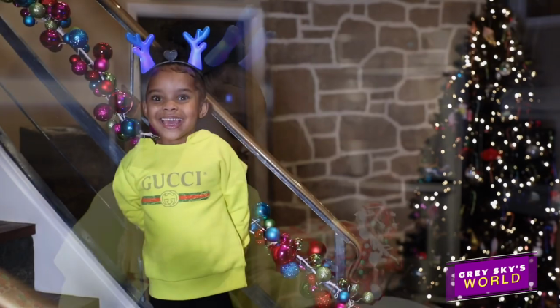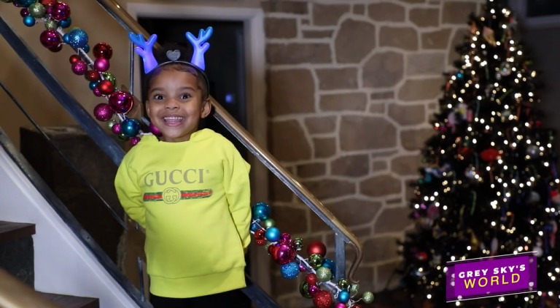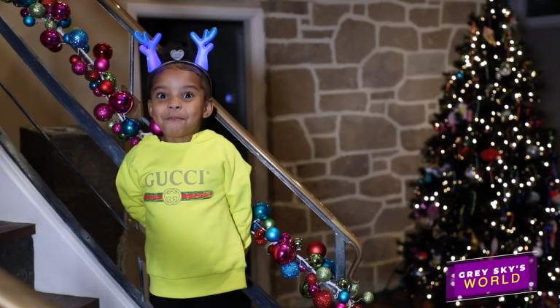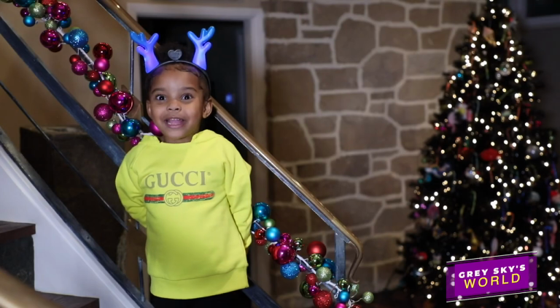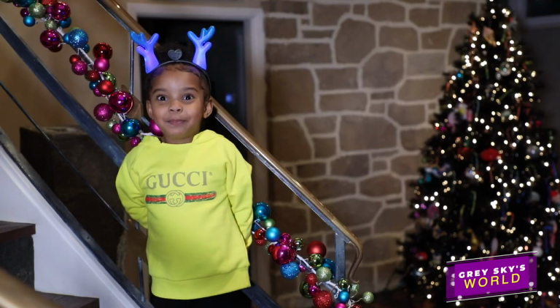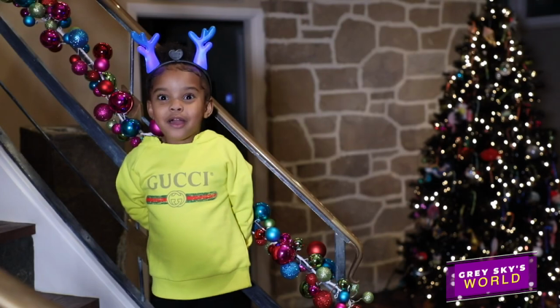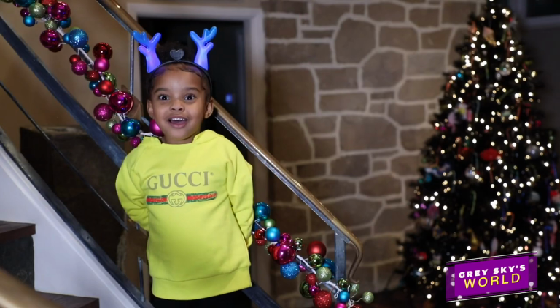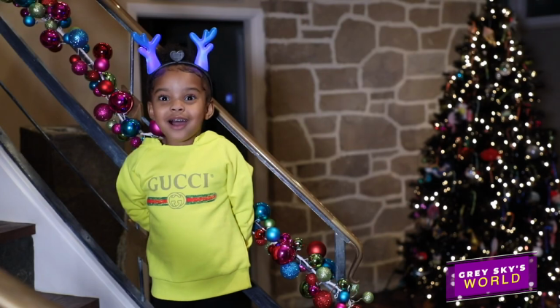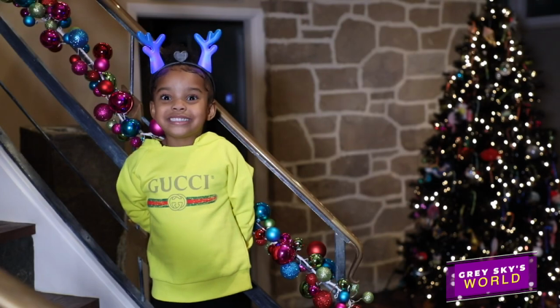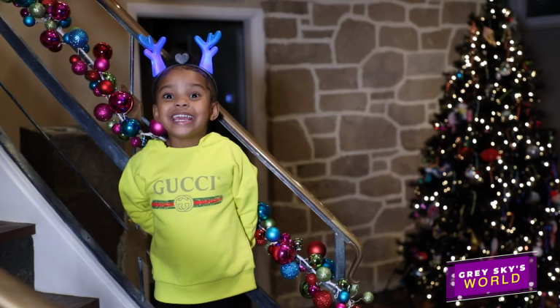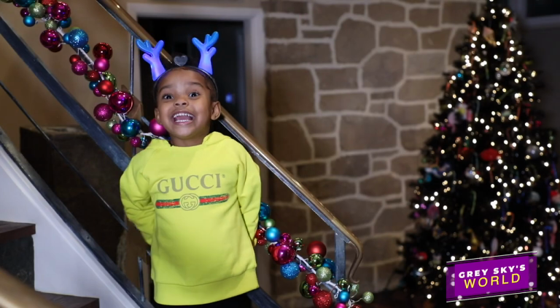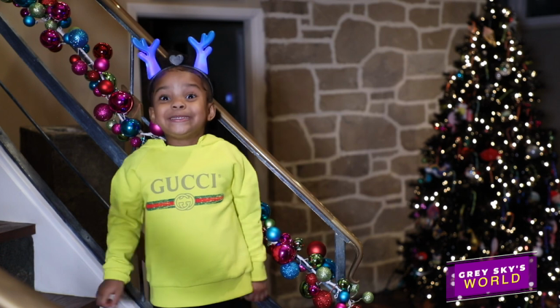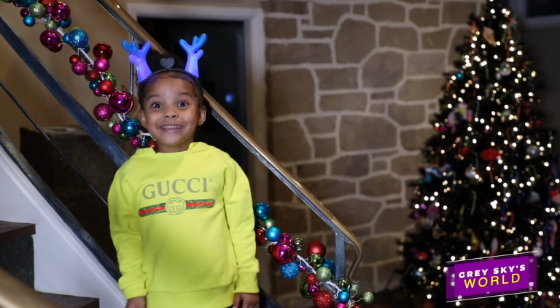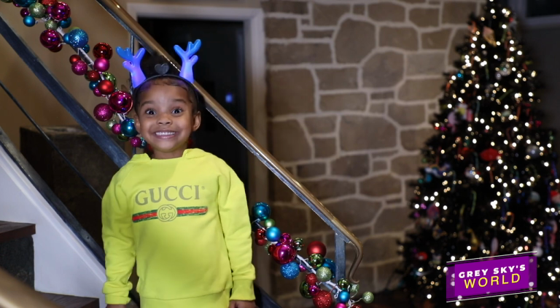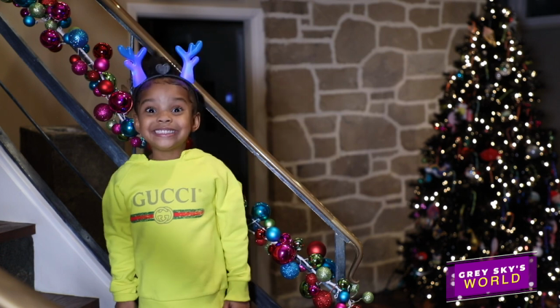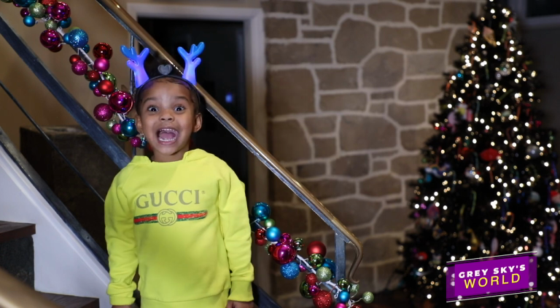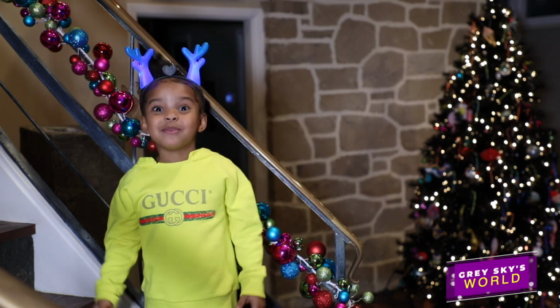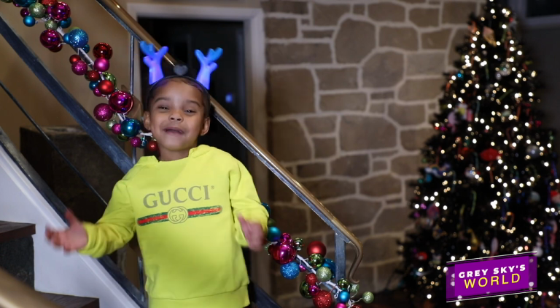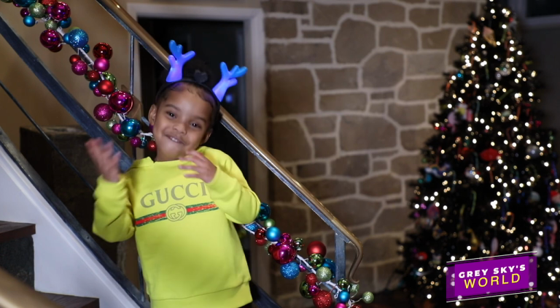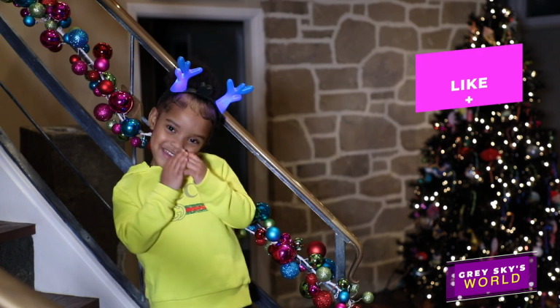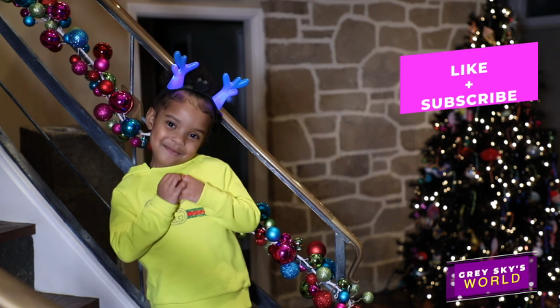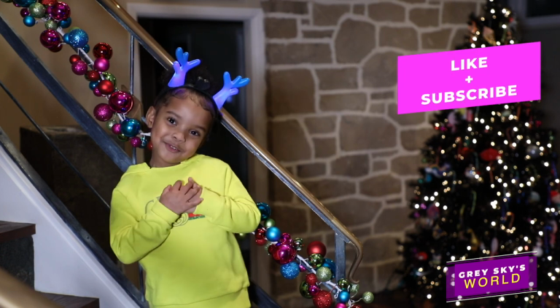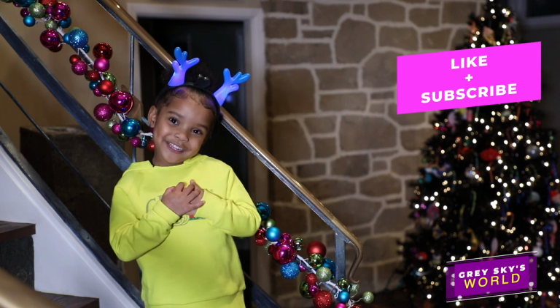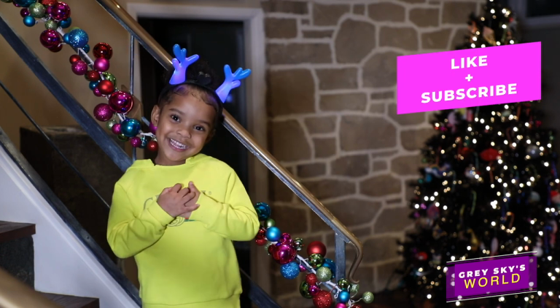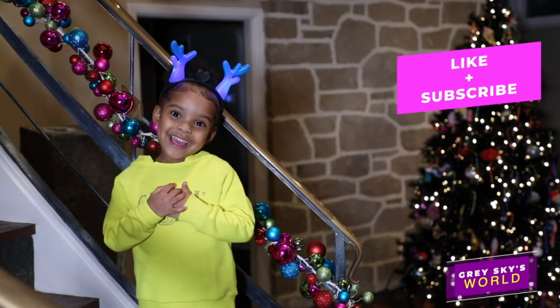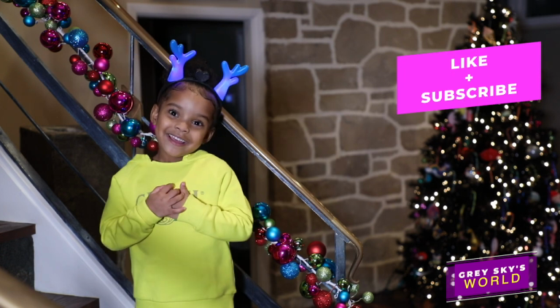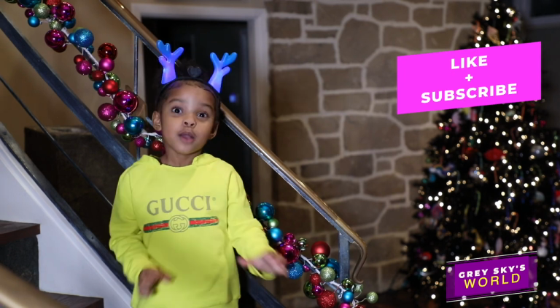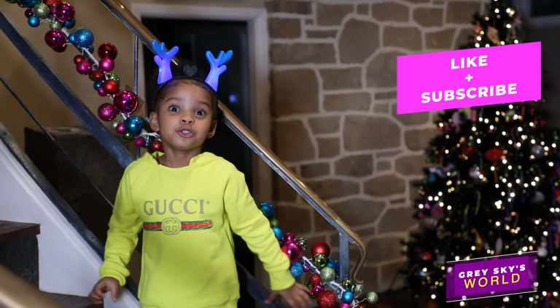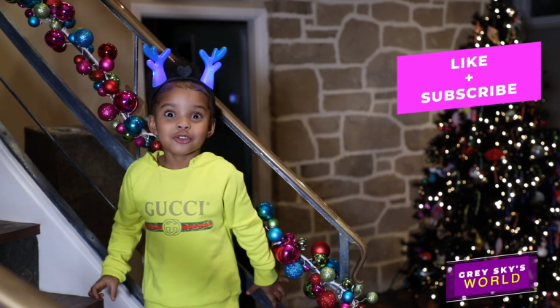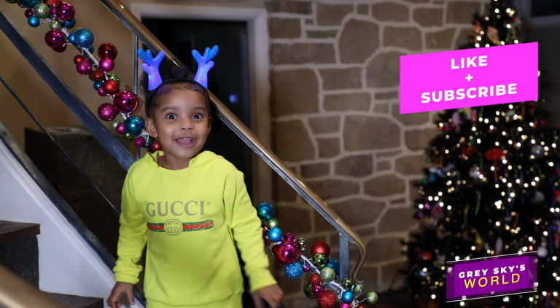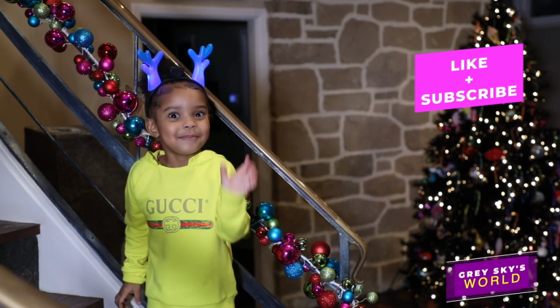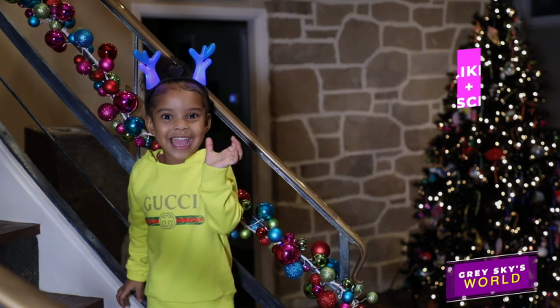The best part of the holiday is spending time with my family. Happy — subscribe! Bye.